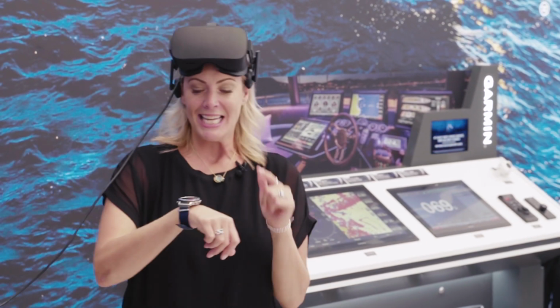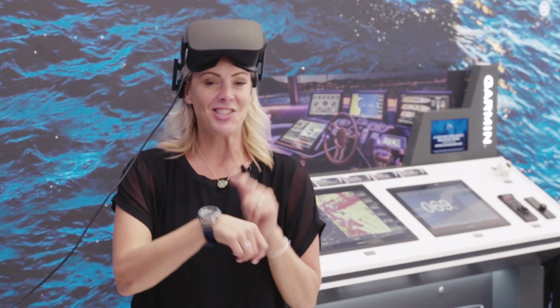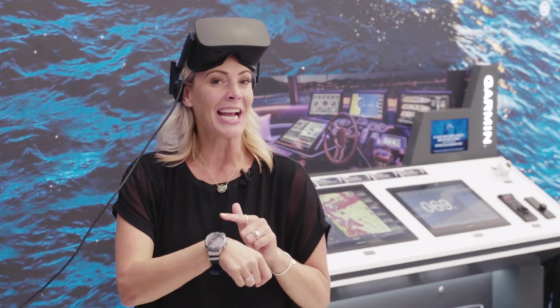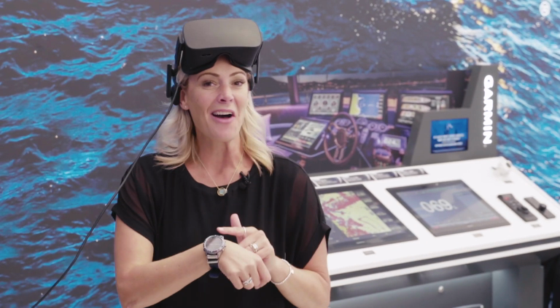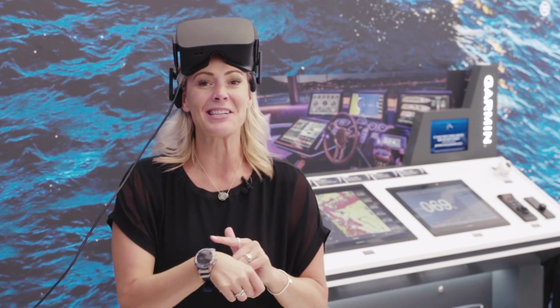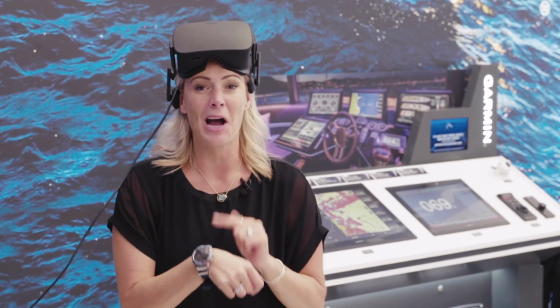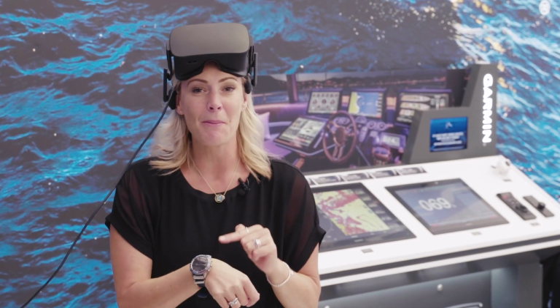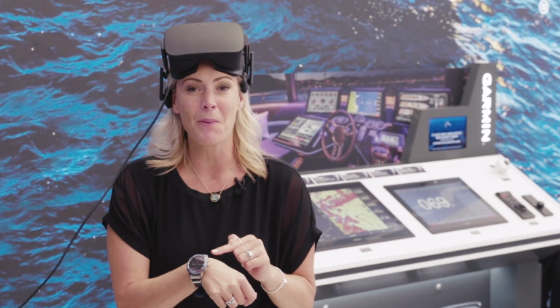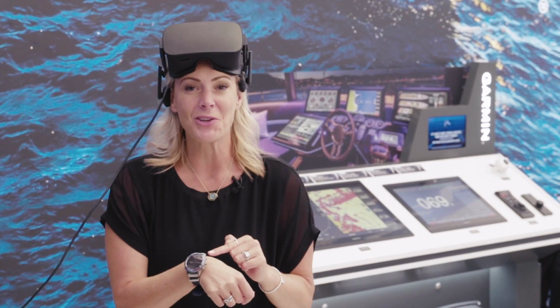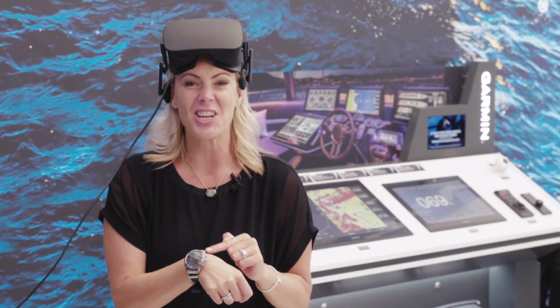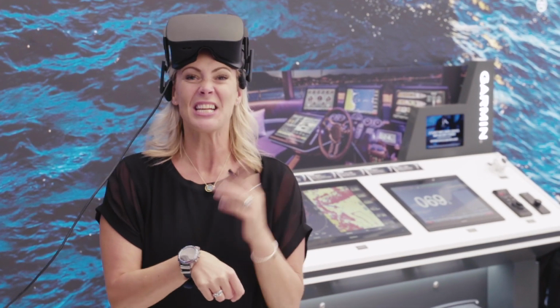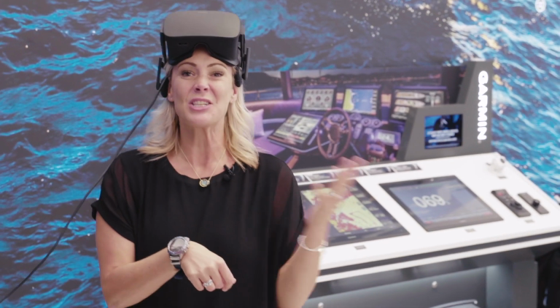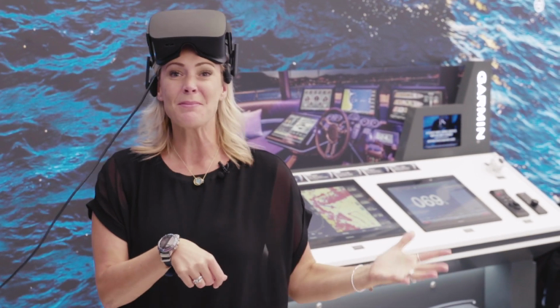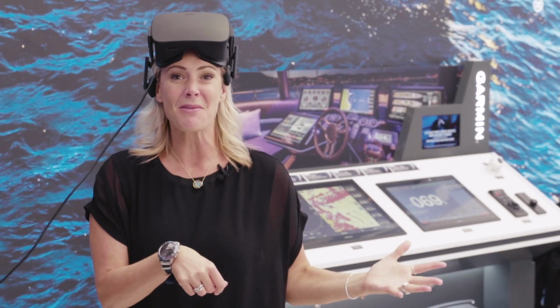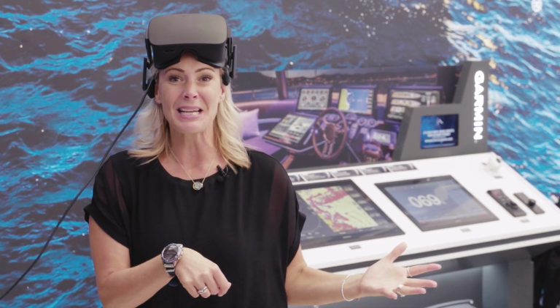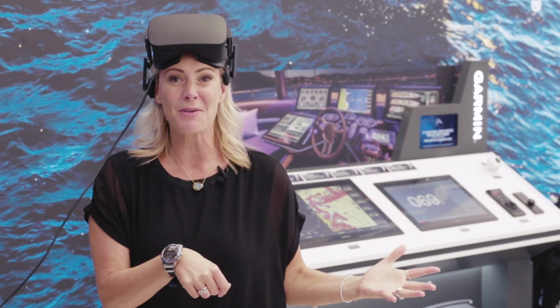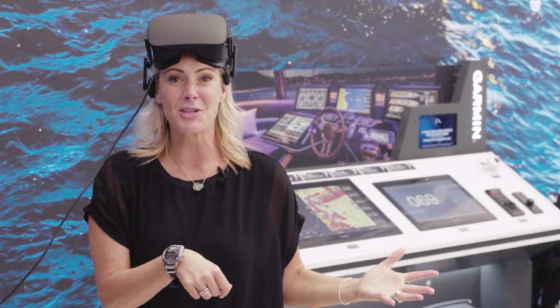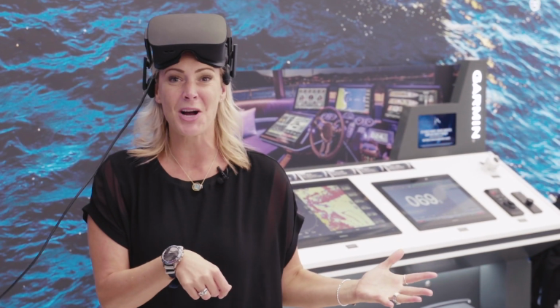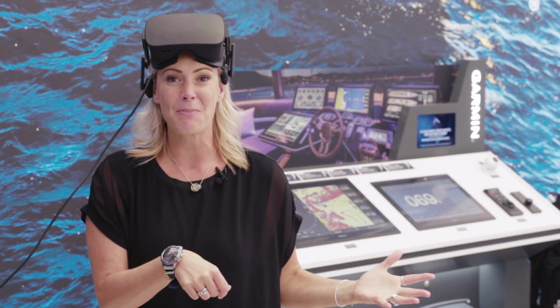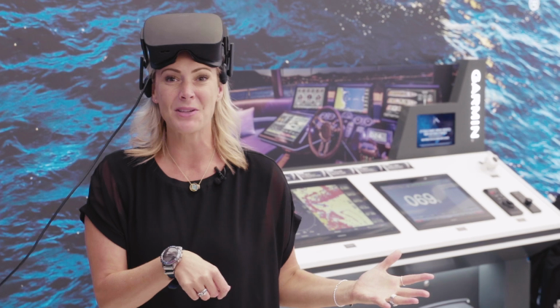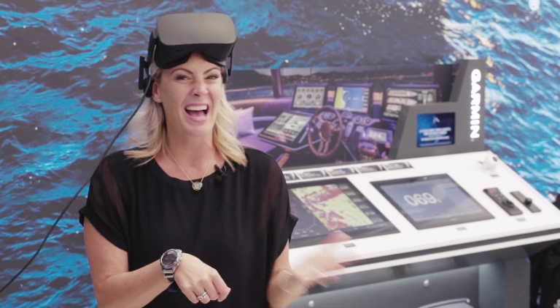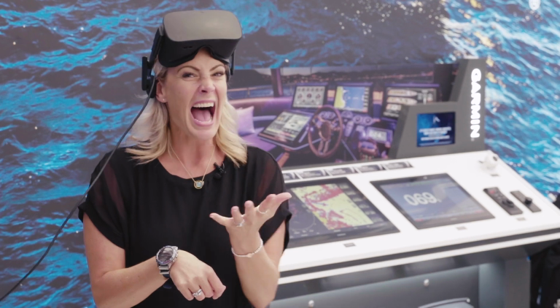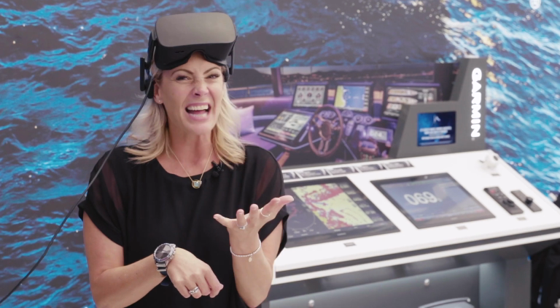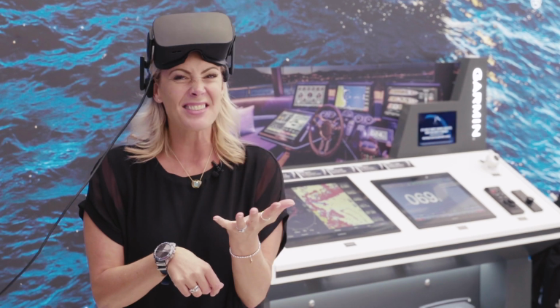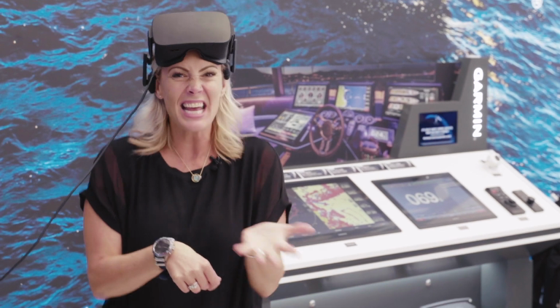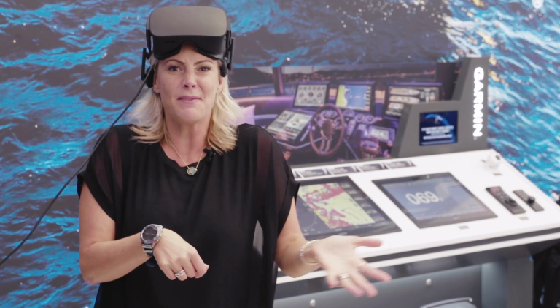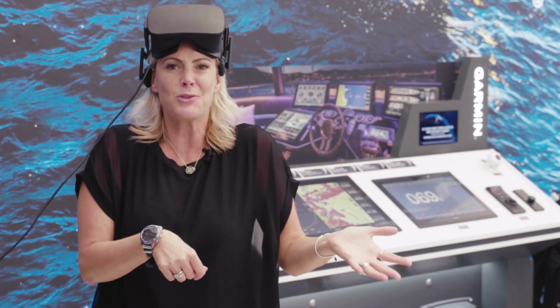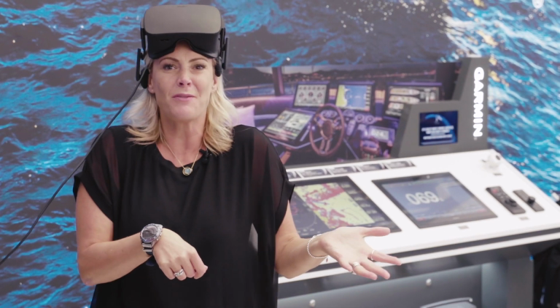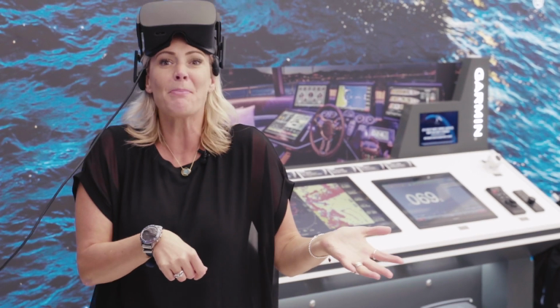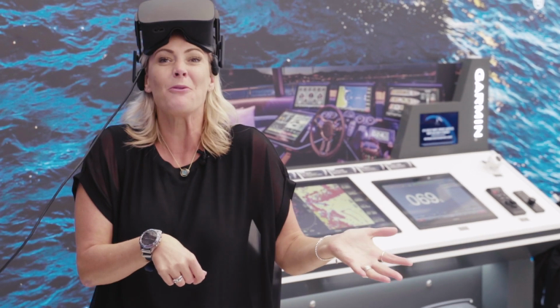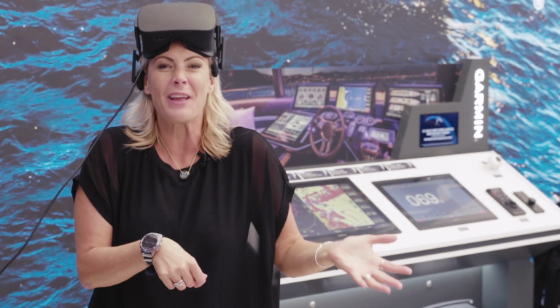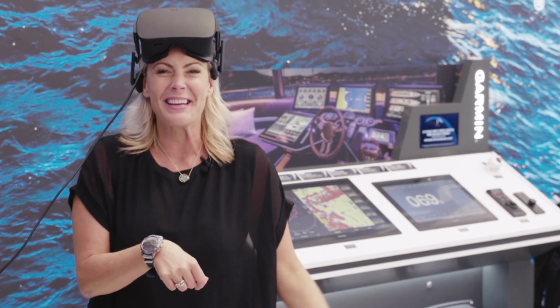Check out this Garmin watch — you can swim directly from your chart plotter and it'll even drive your boat for you.